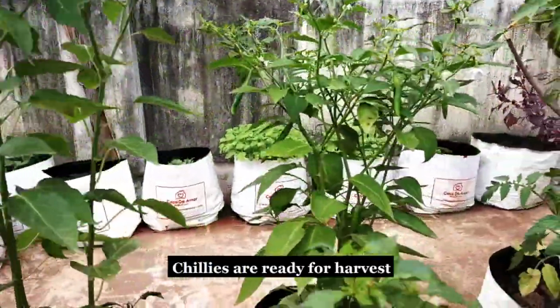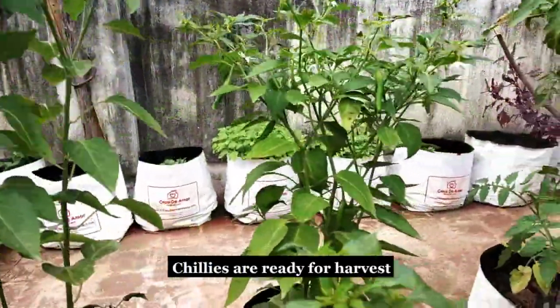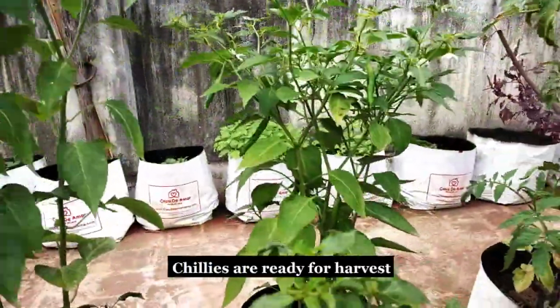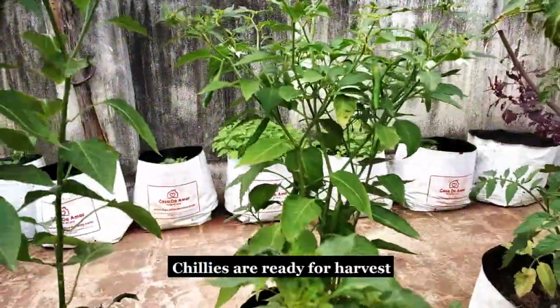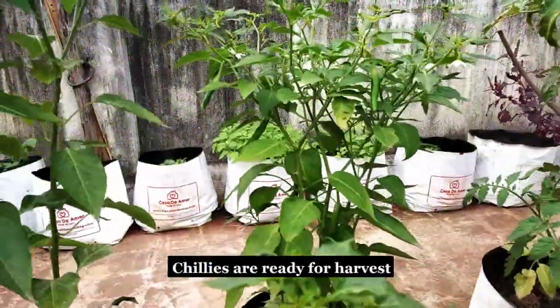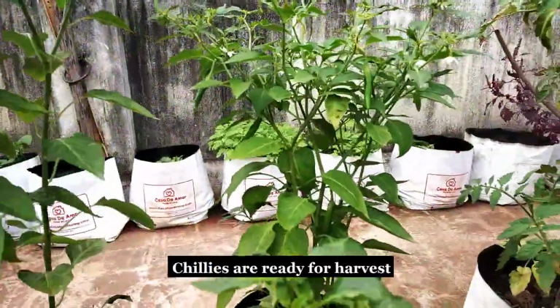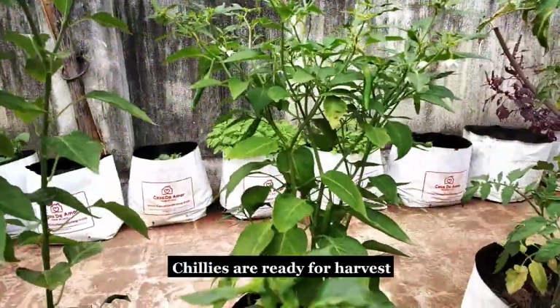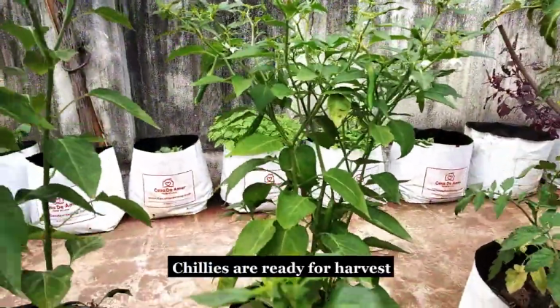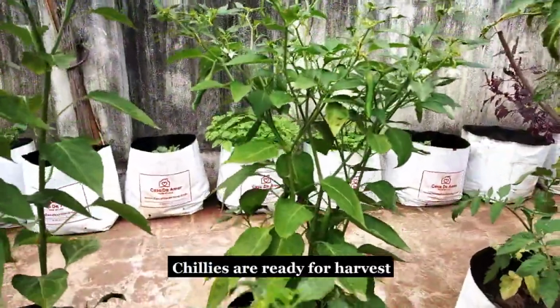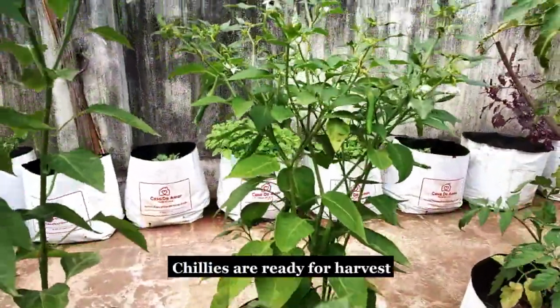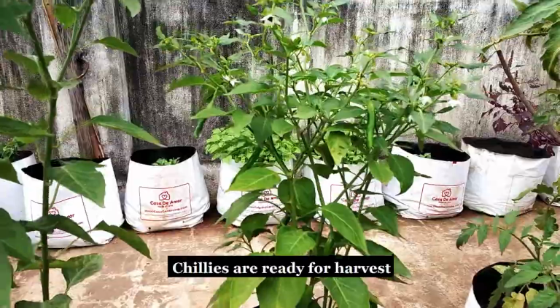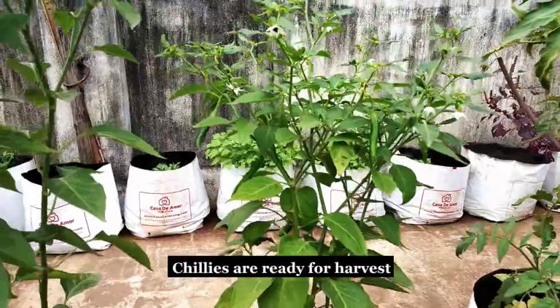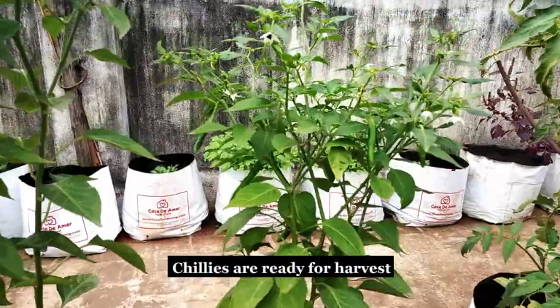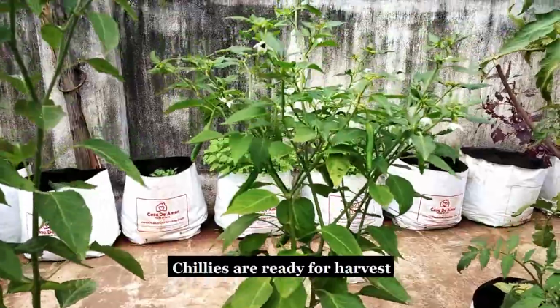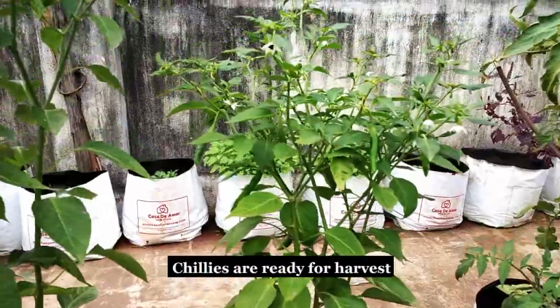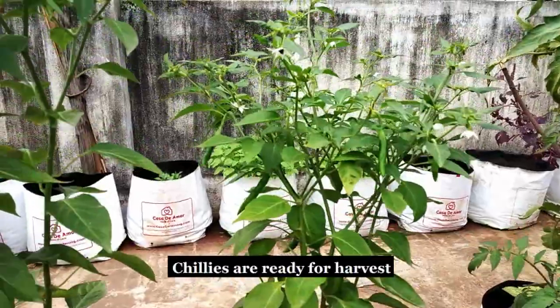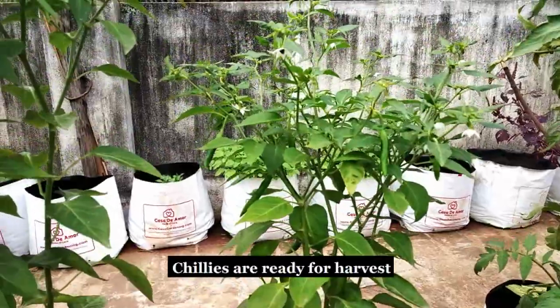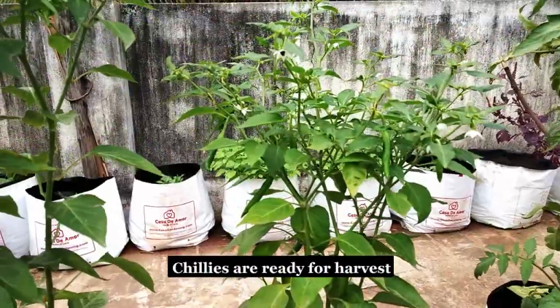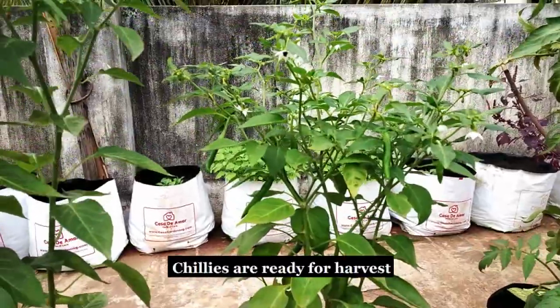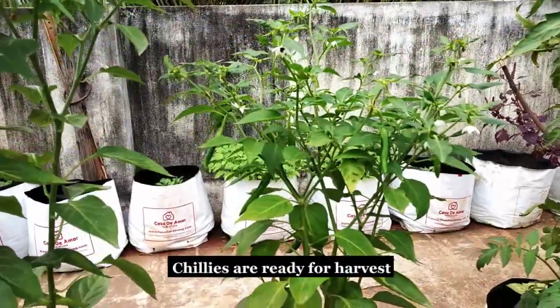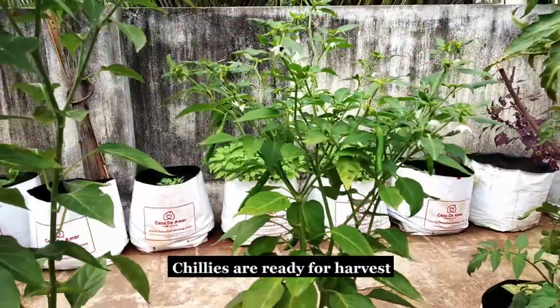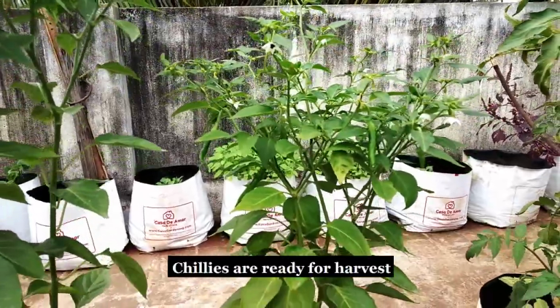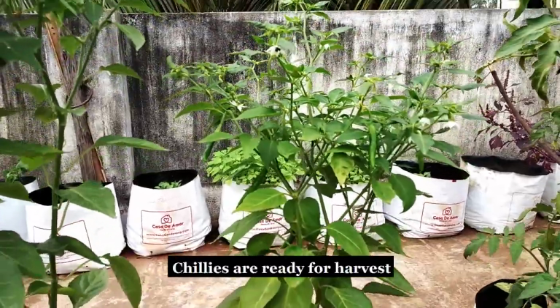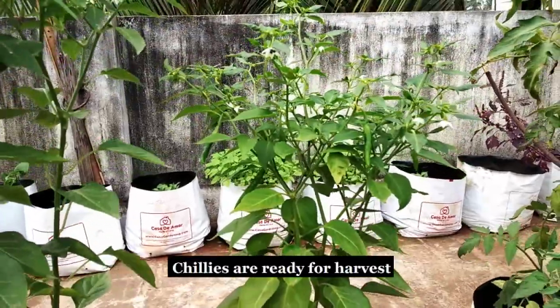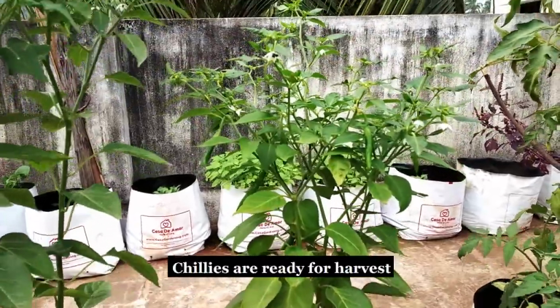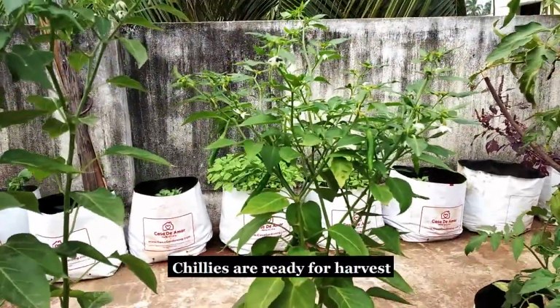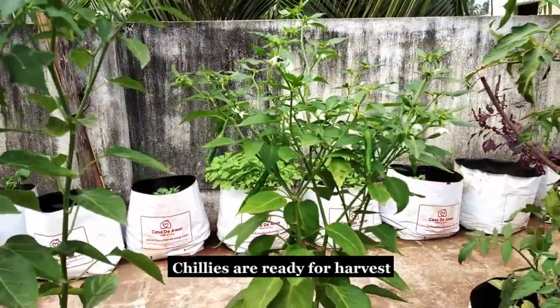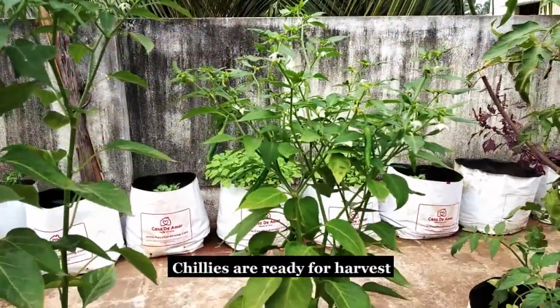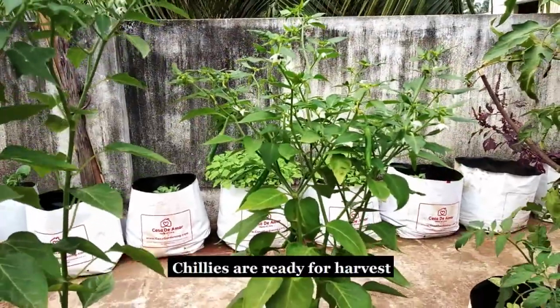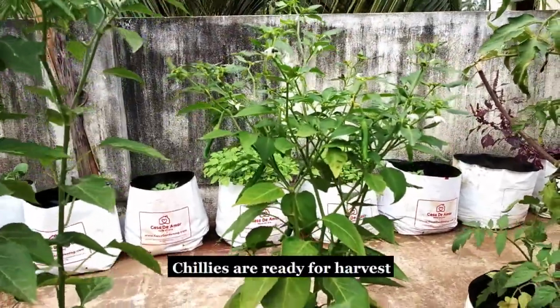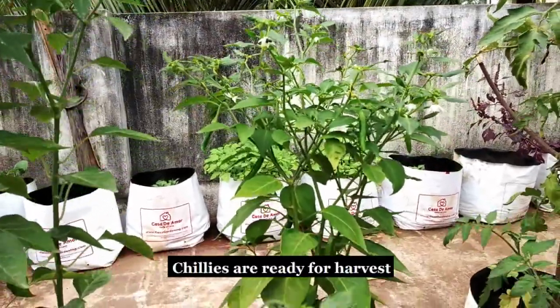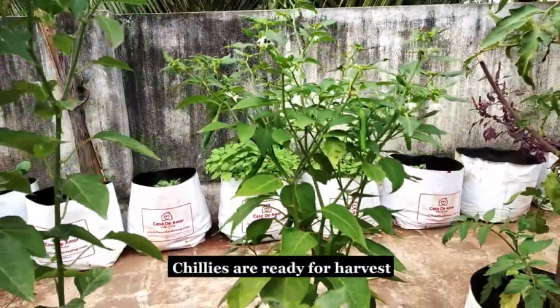The plants will continue flowering, and the chillies will be available for harvest for the next 3 months.